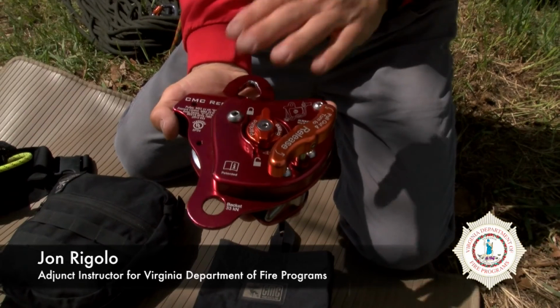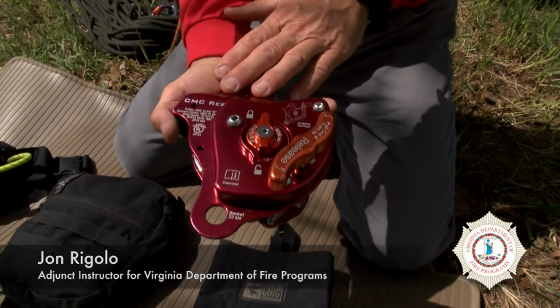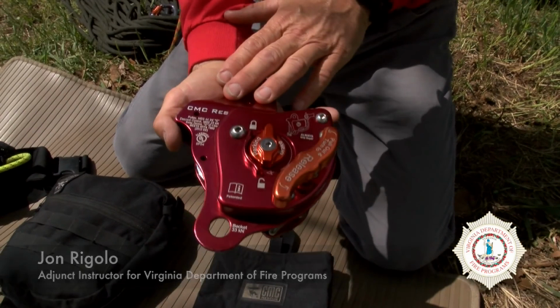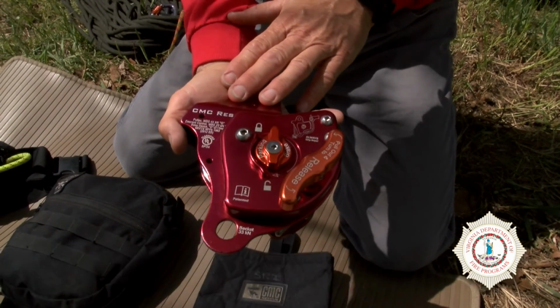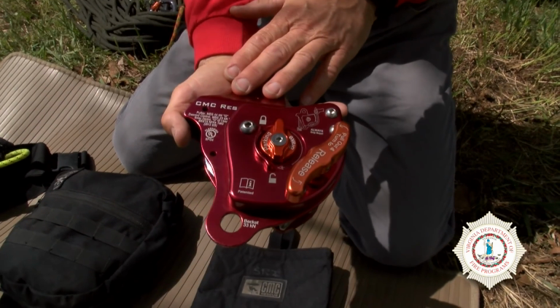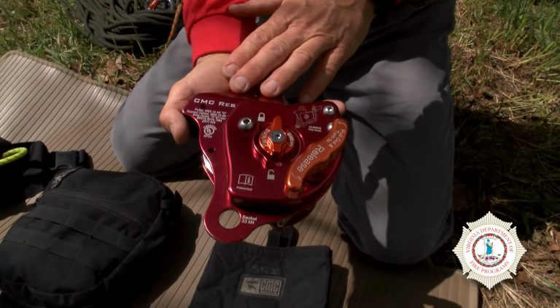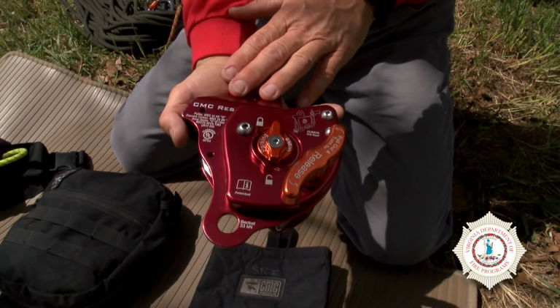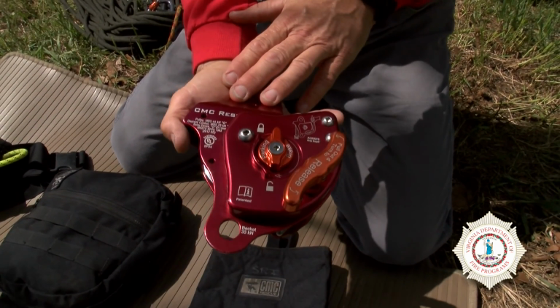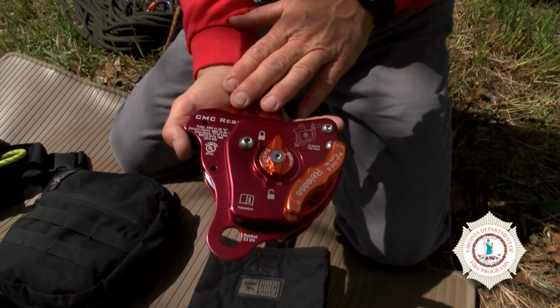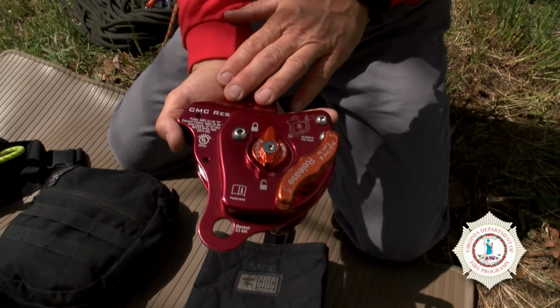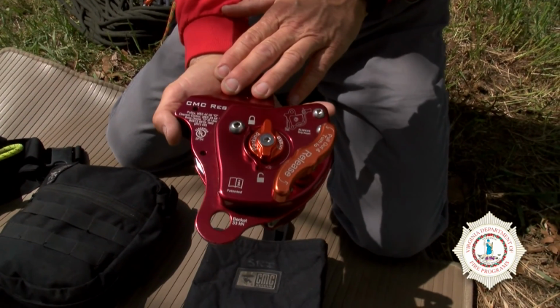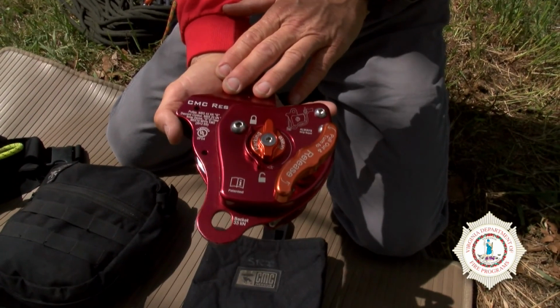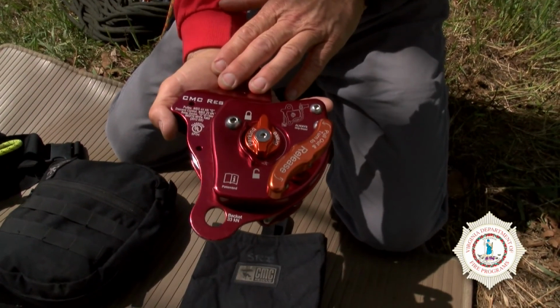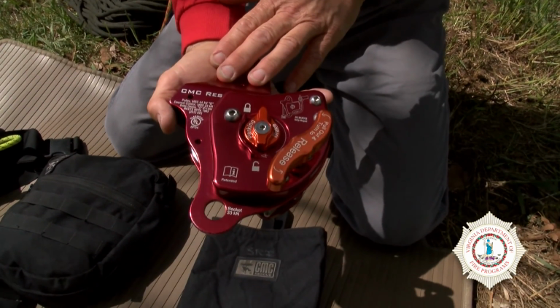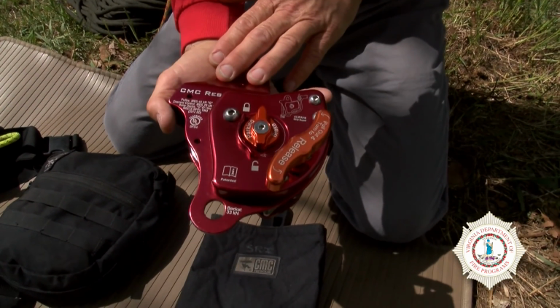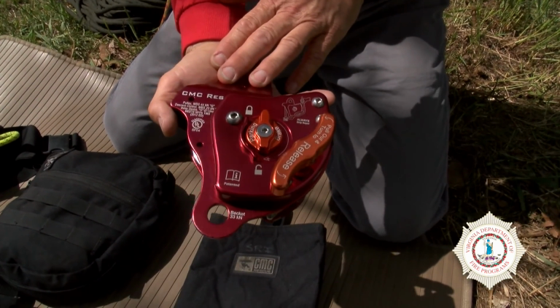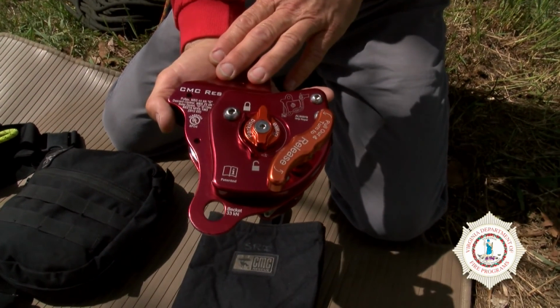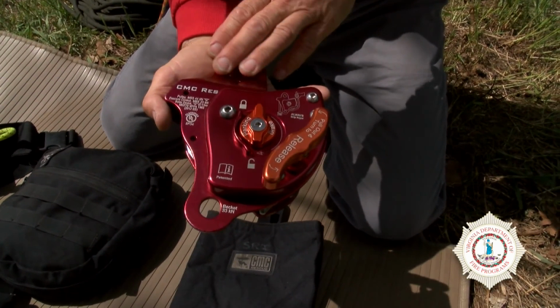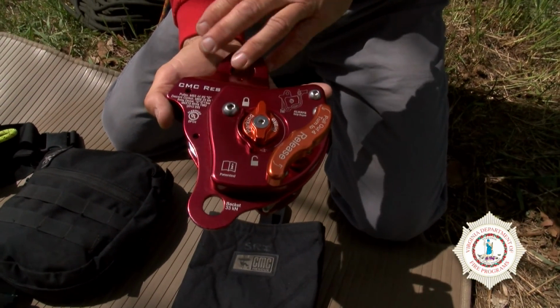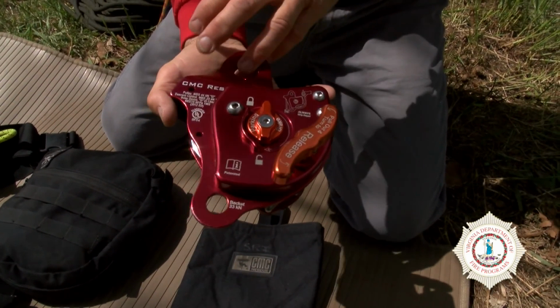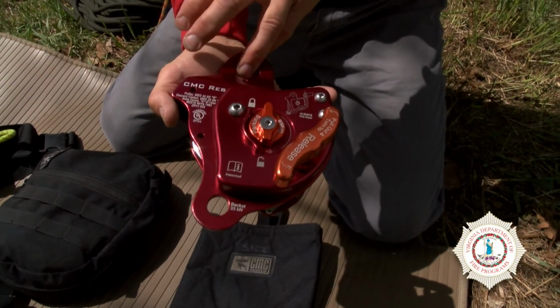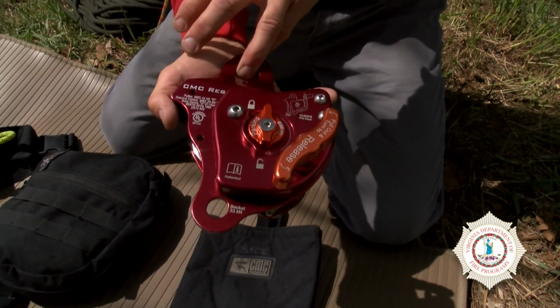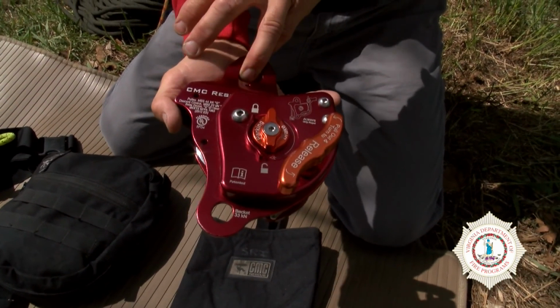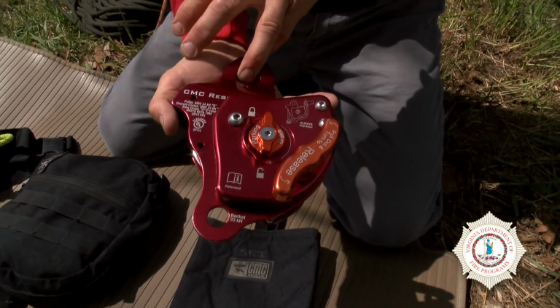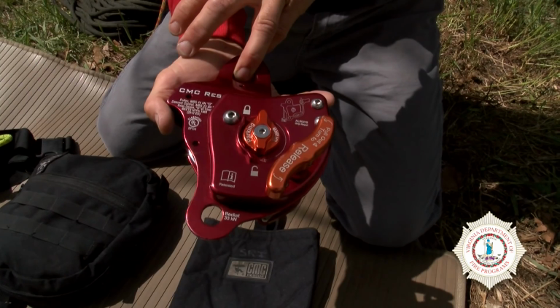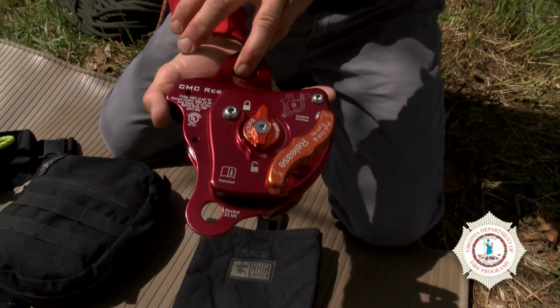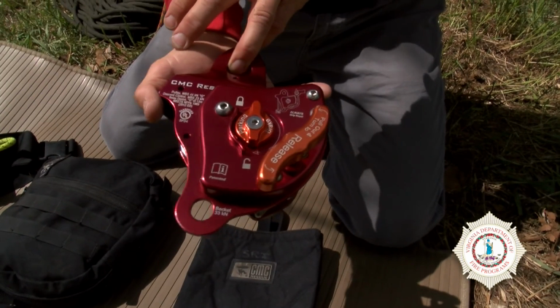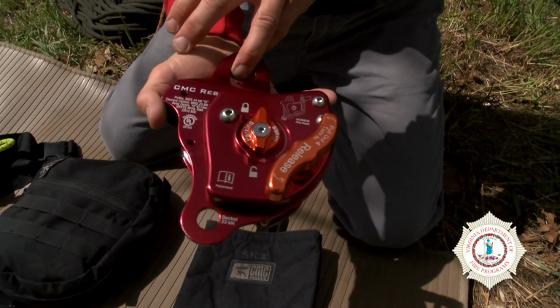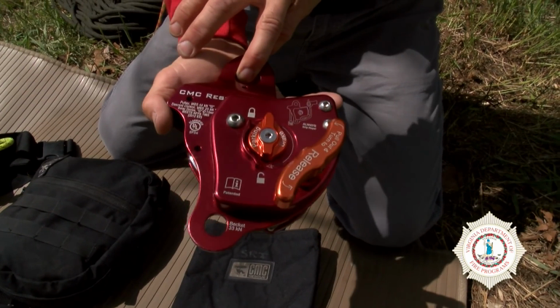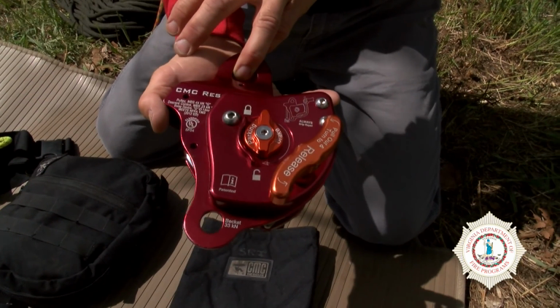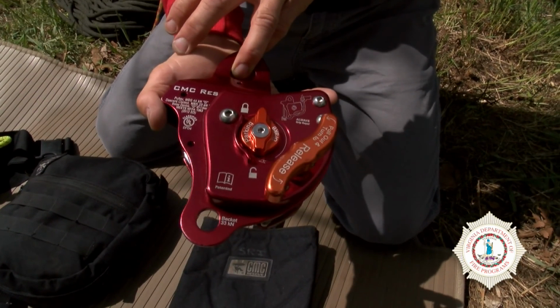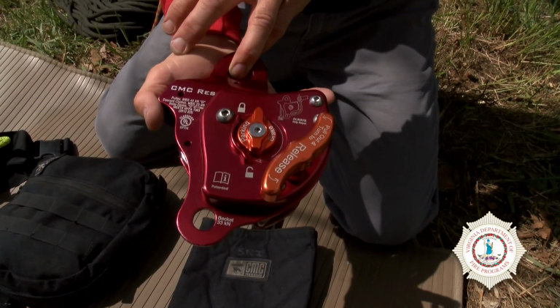The CMC MPD is a great device. We're going to train a lot more with it in our Virginia Department of Fire programs' rope programs.